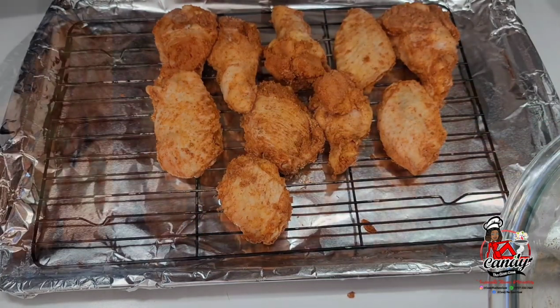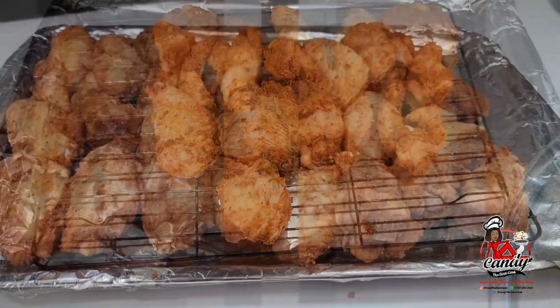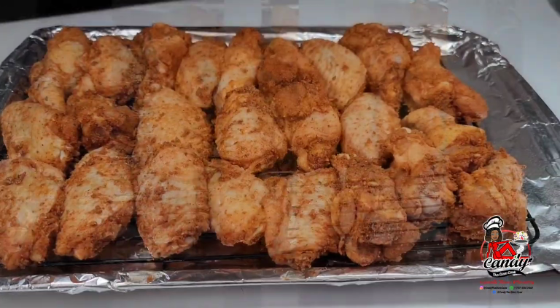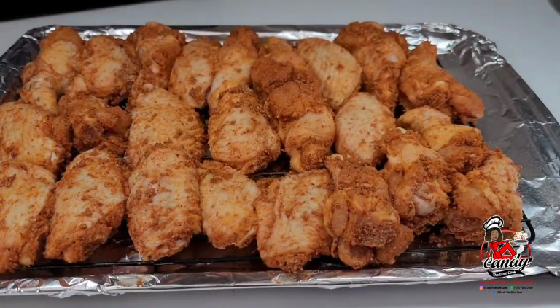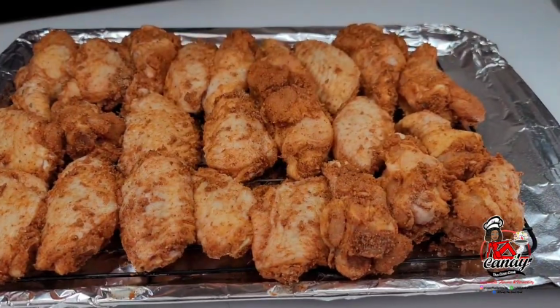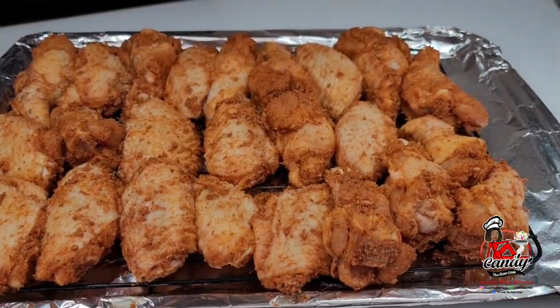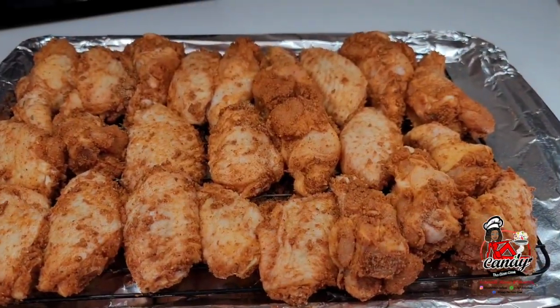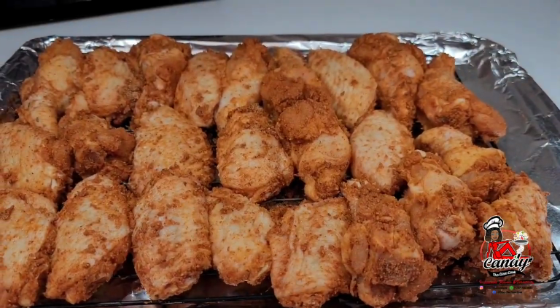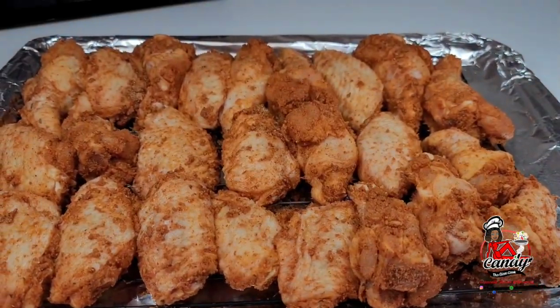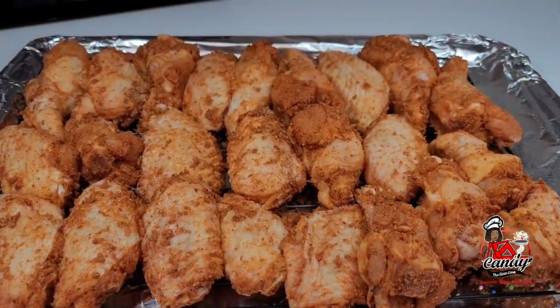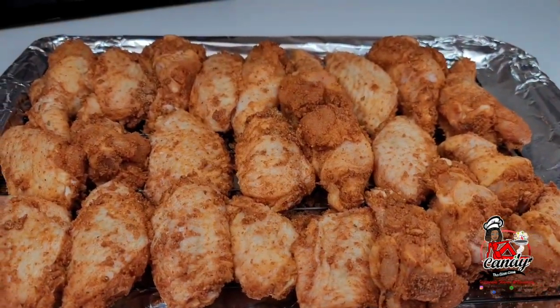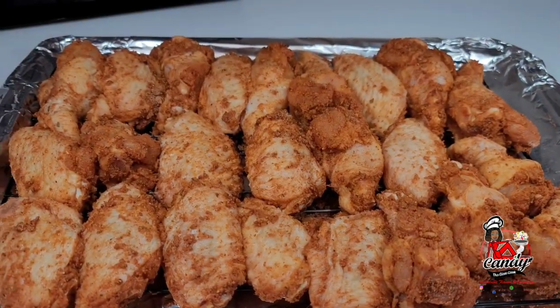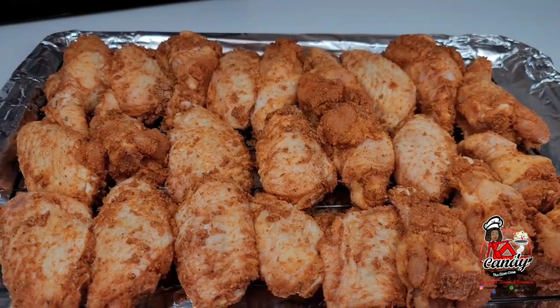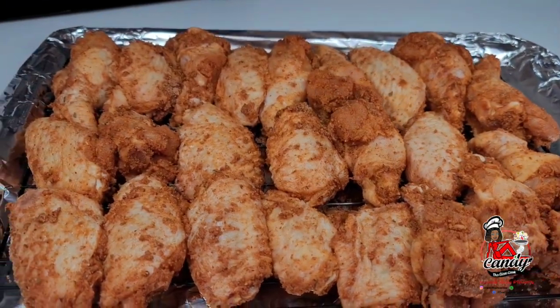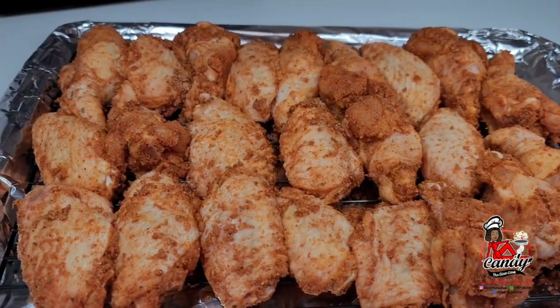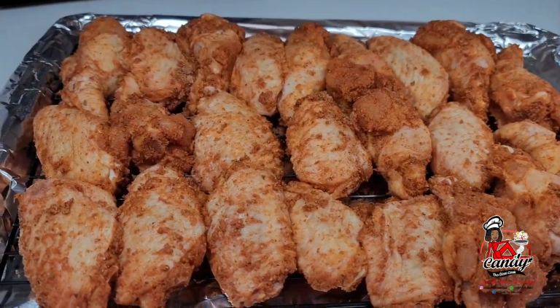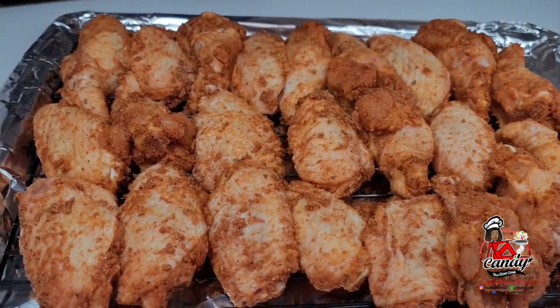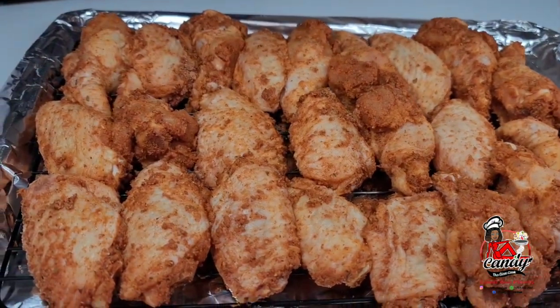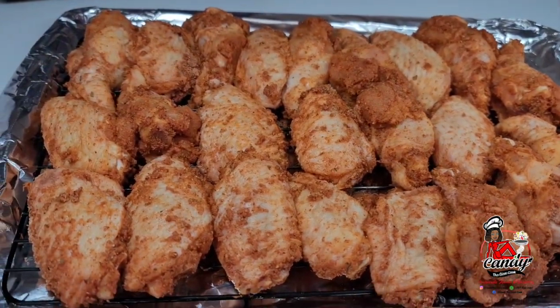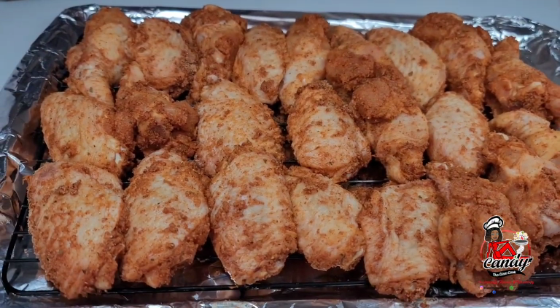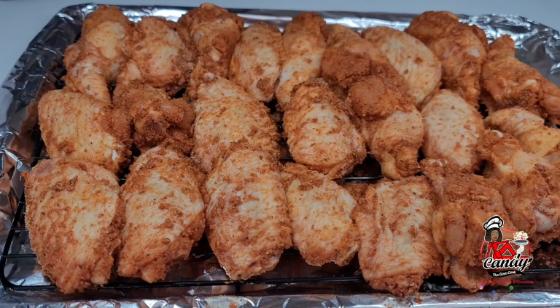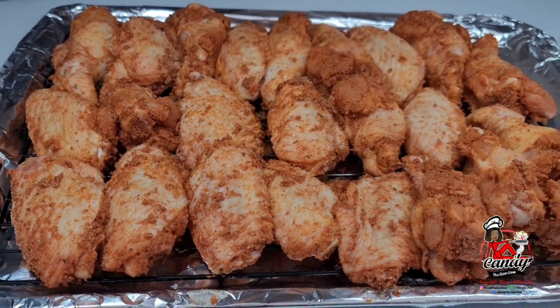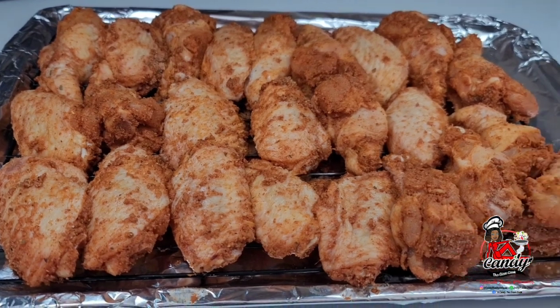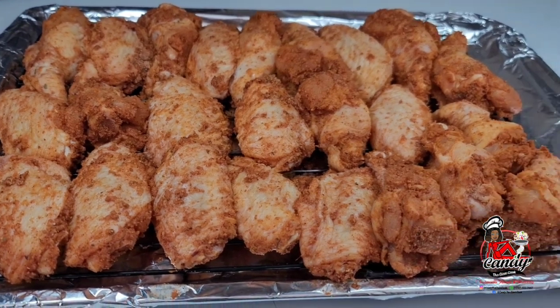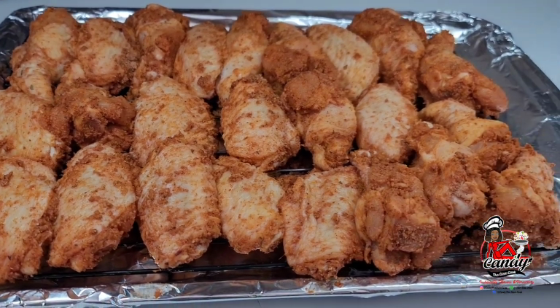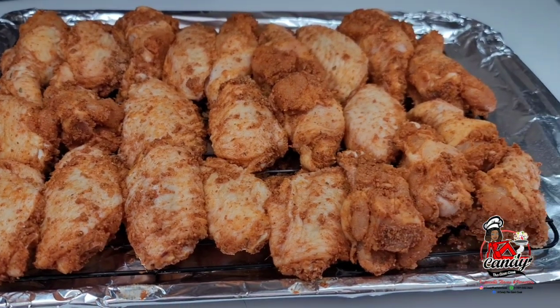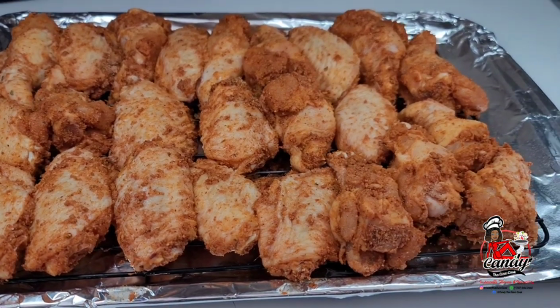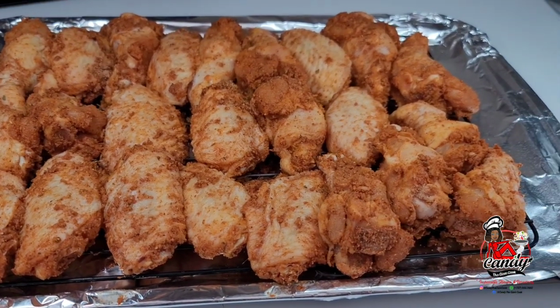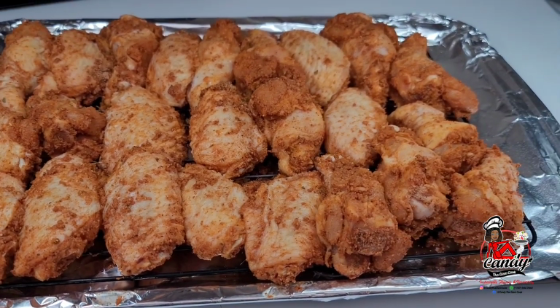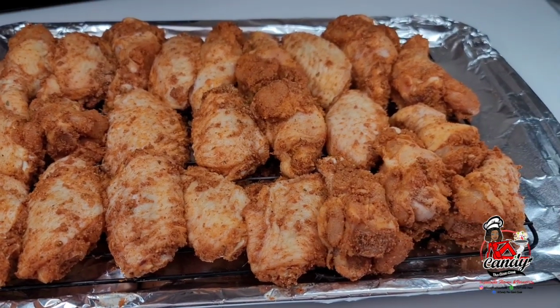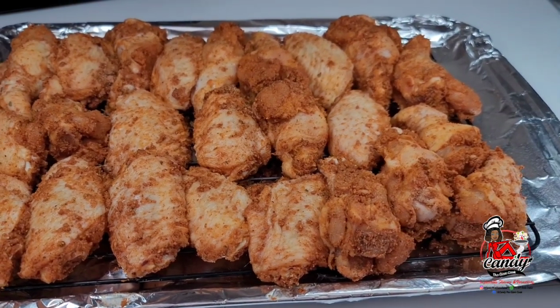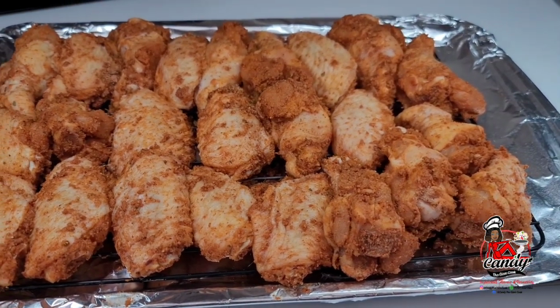Now I'll place this in a 425 degree oven for about 20 minutes.